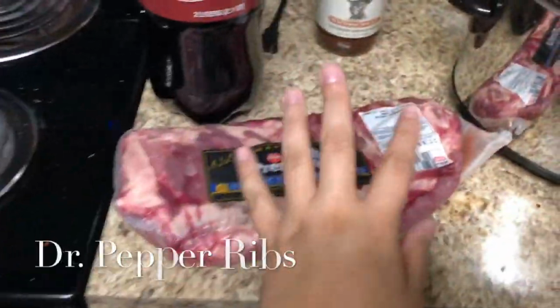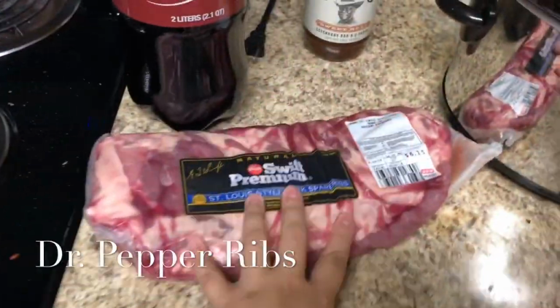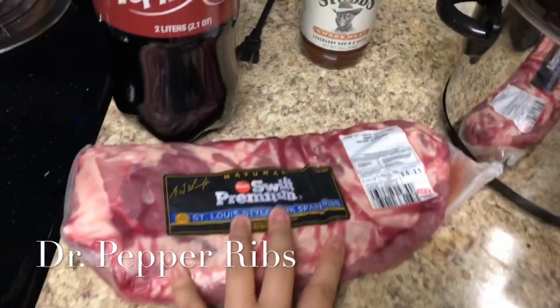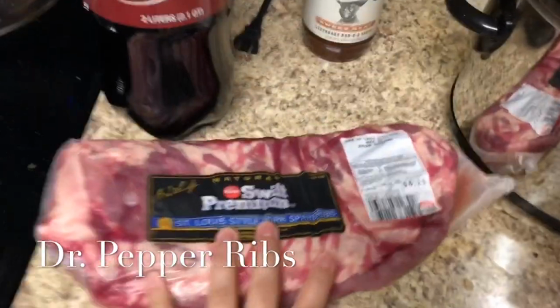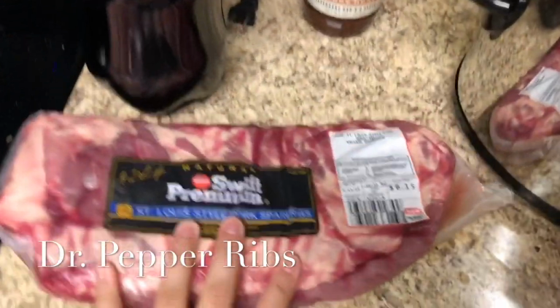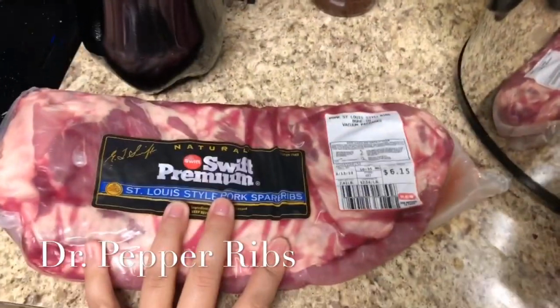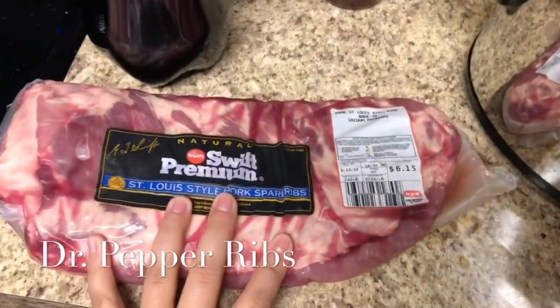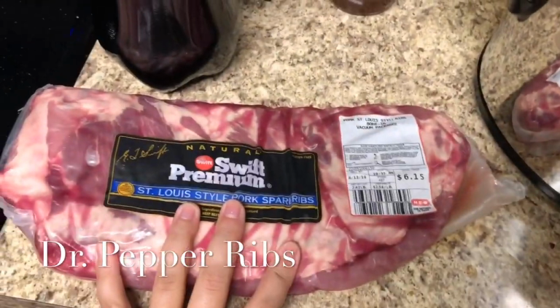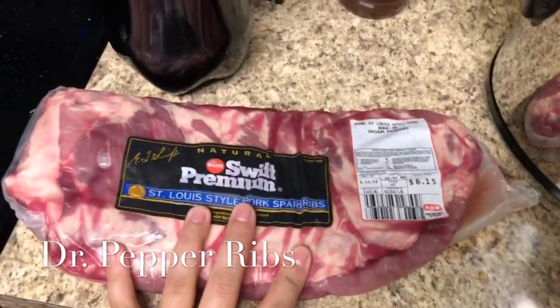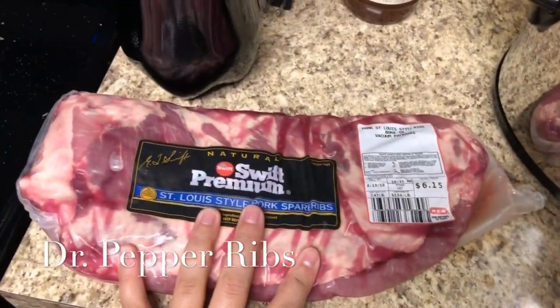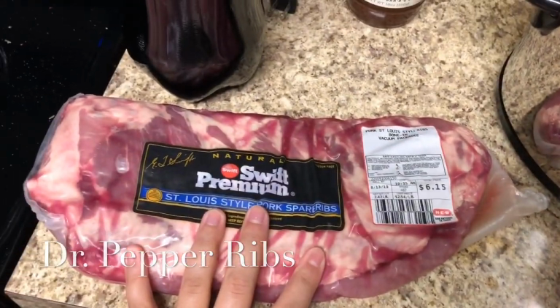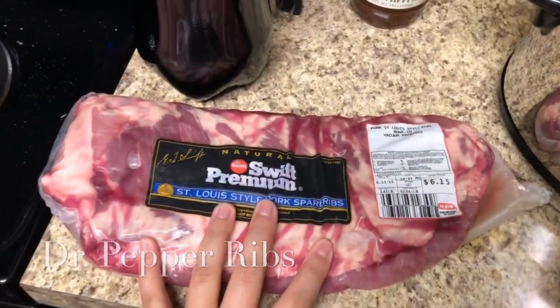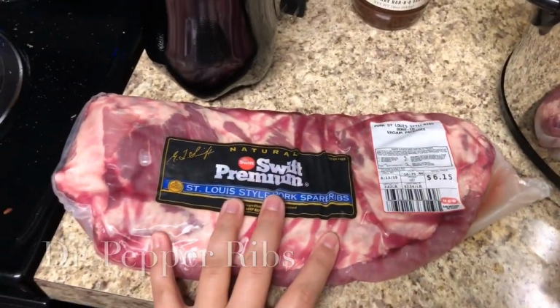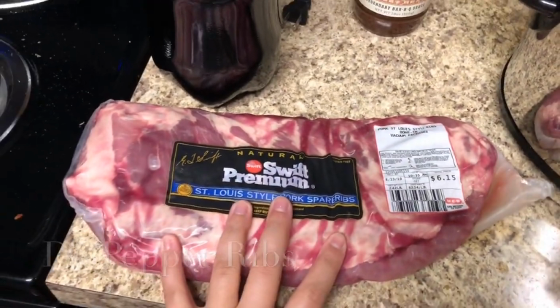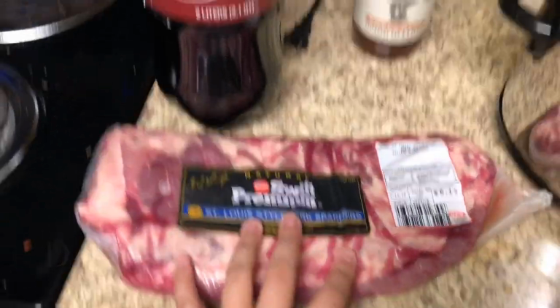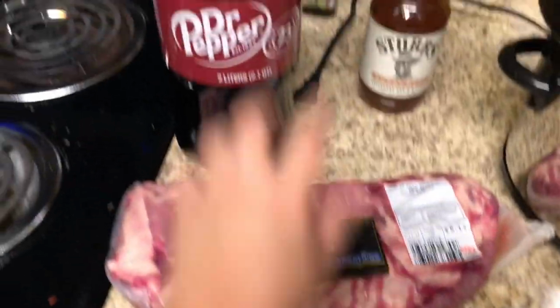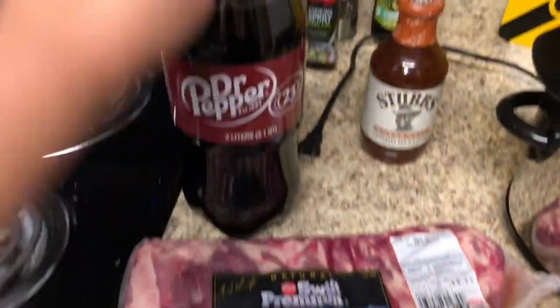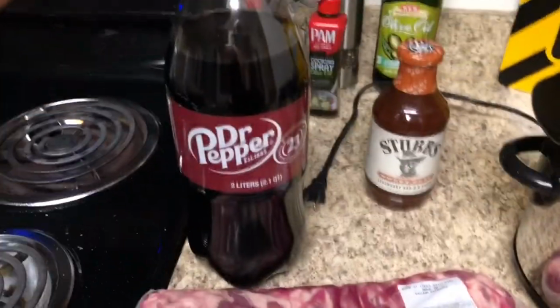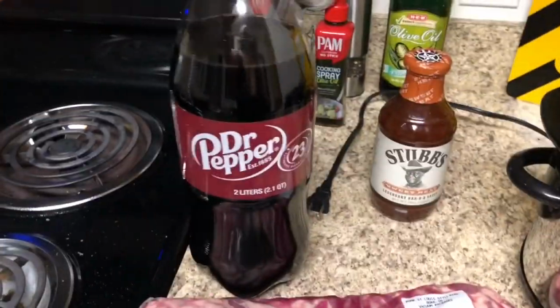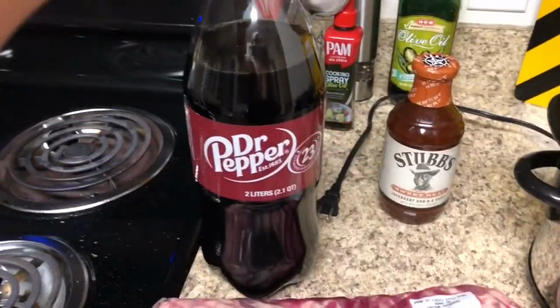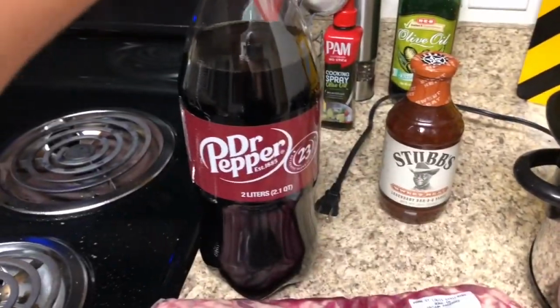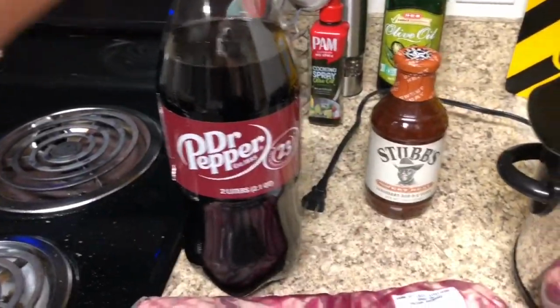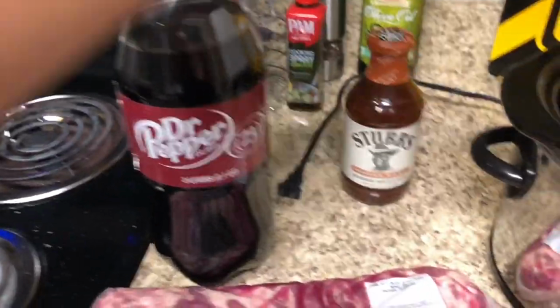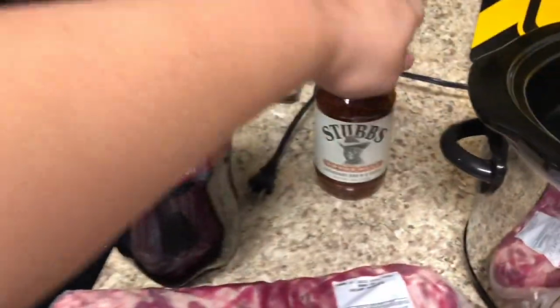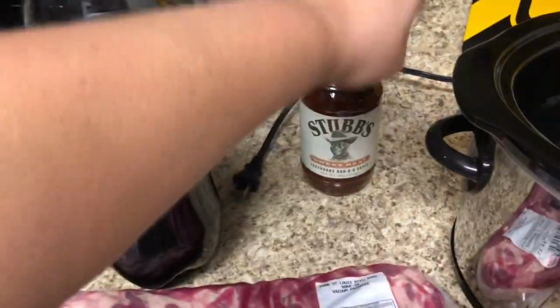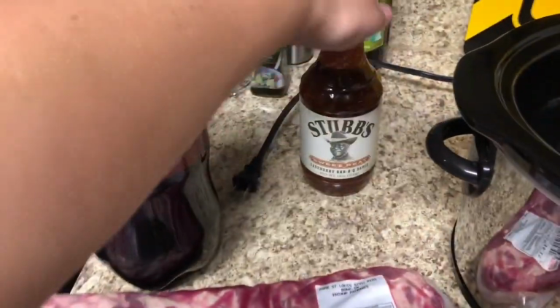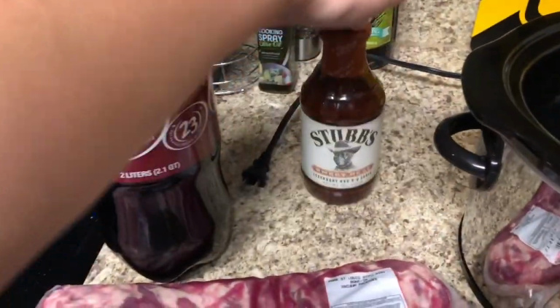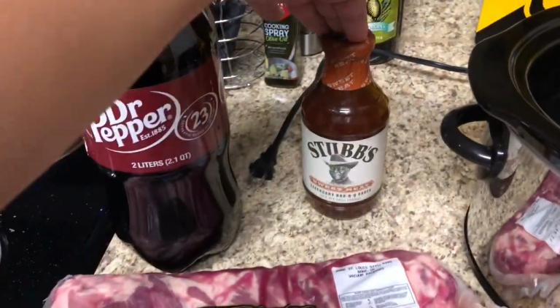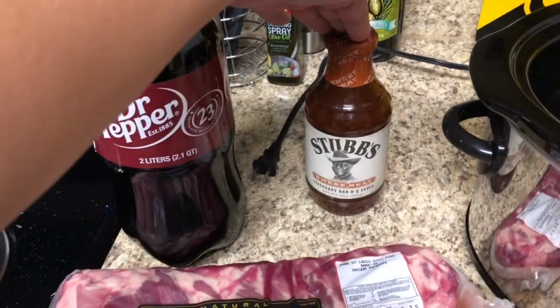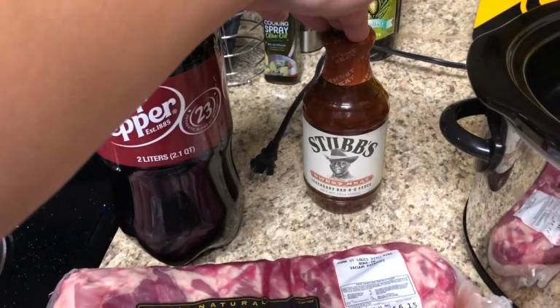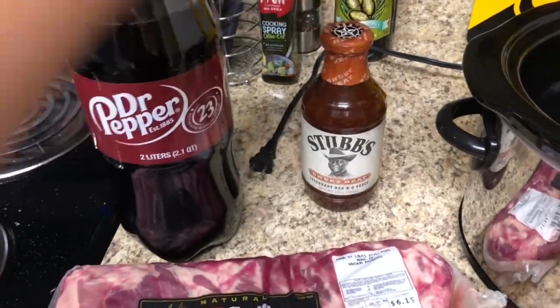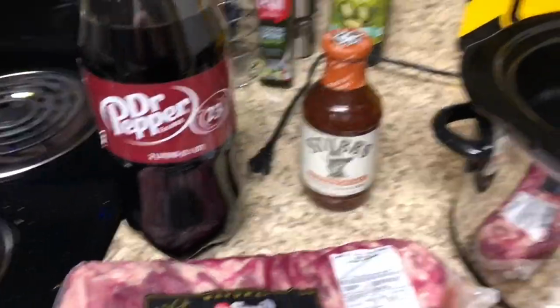For the Dr. Pepper ribs recipe, you only need three ingredients: some ribs — two to three pounds worth — some Dr. Pepper, and your favorite barbecue sauce. That's it.